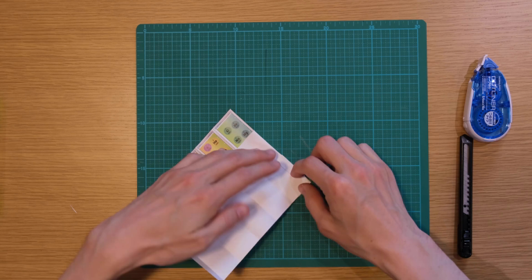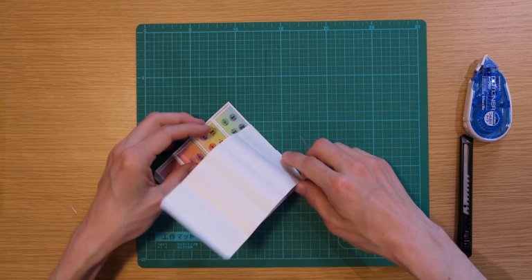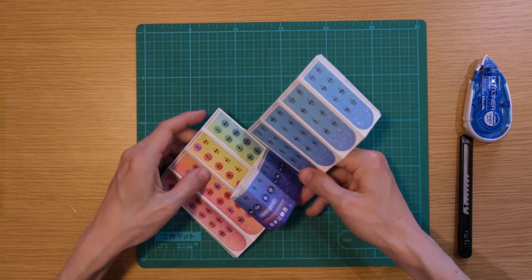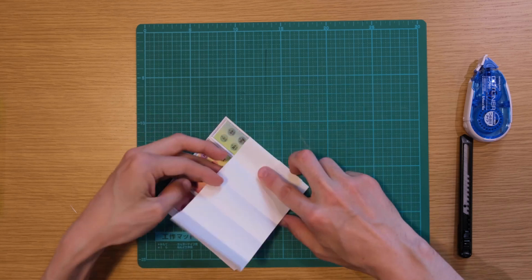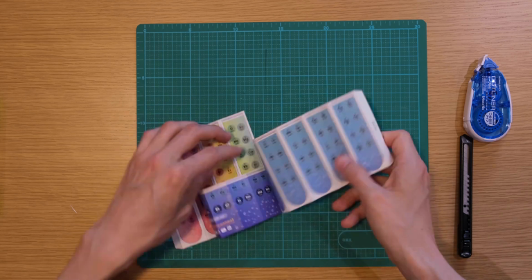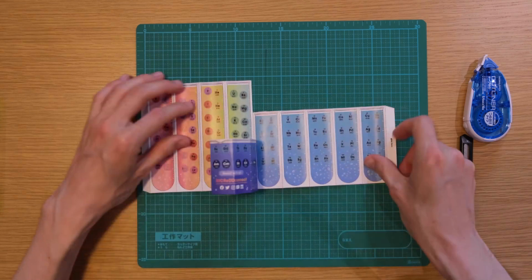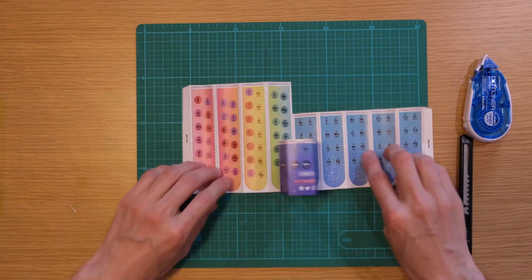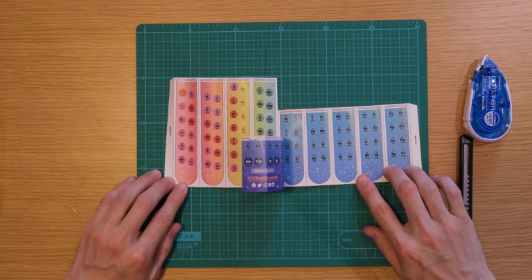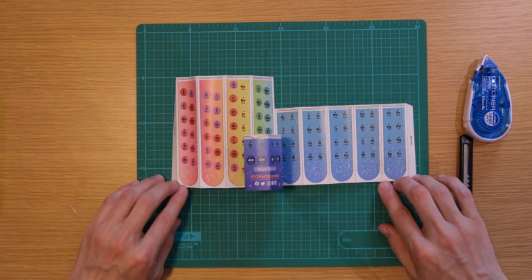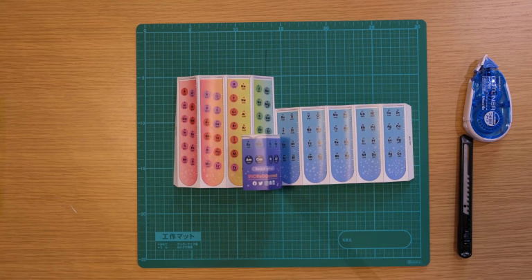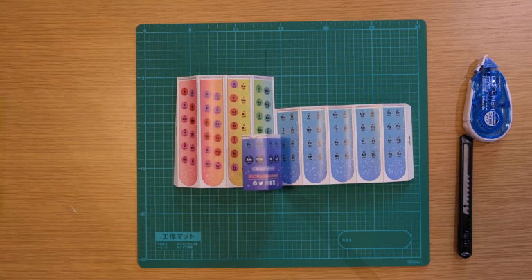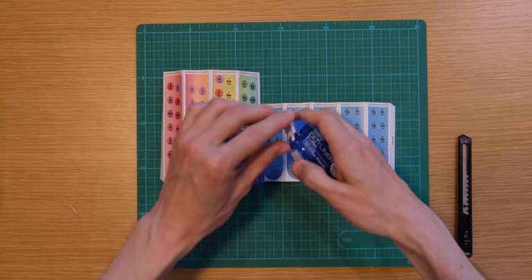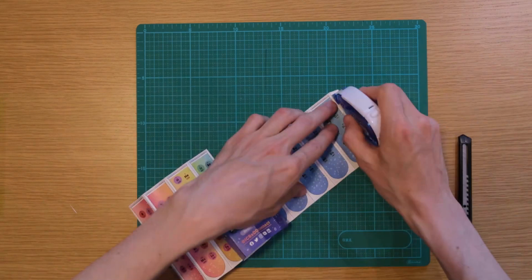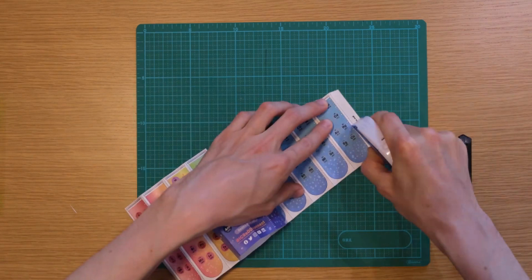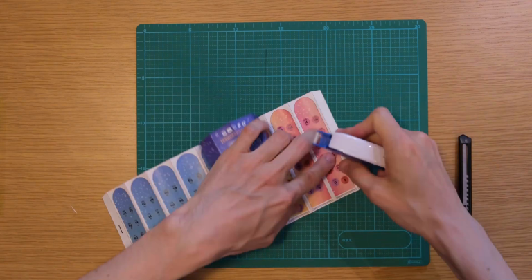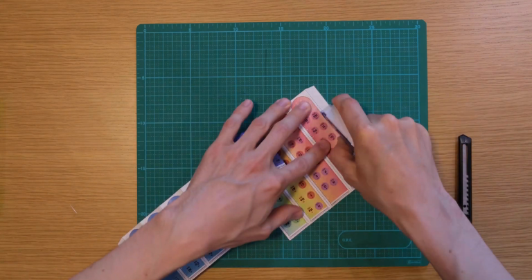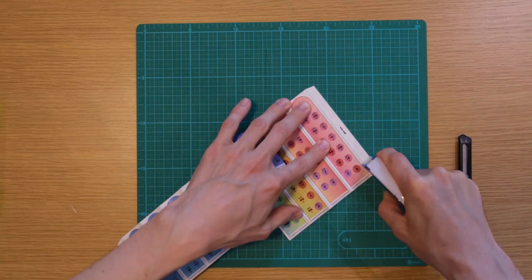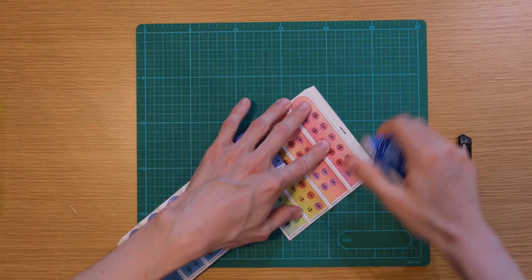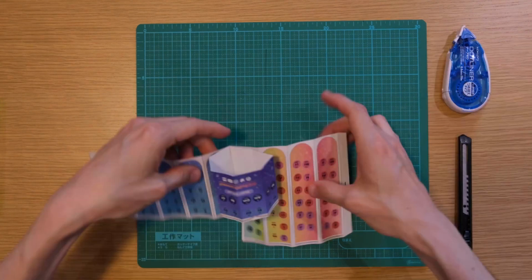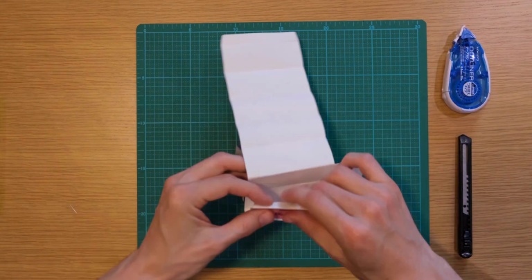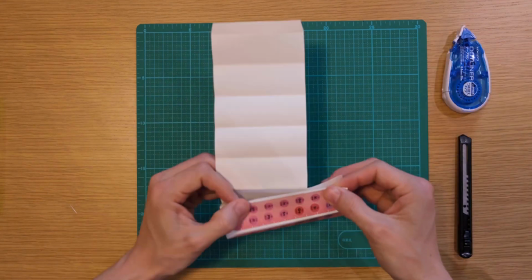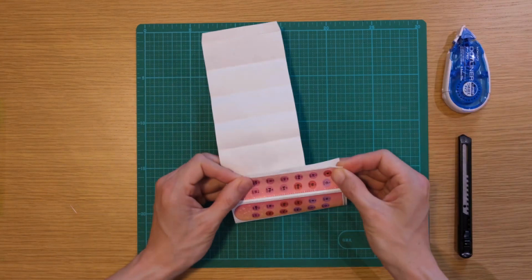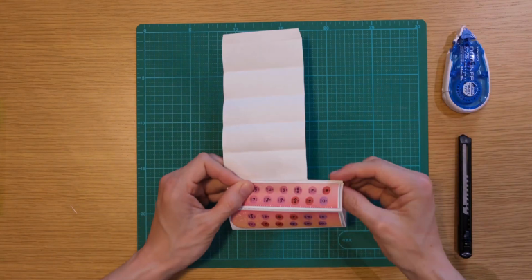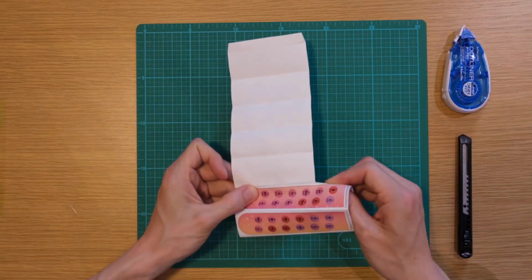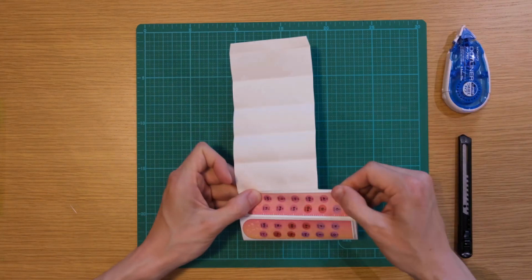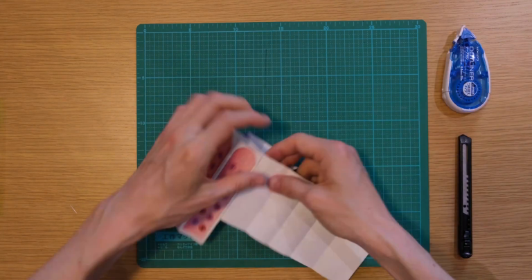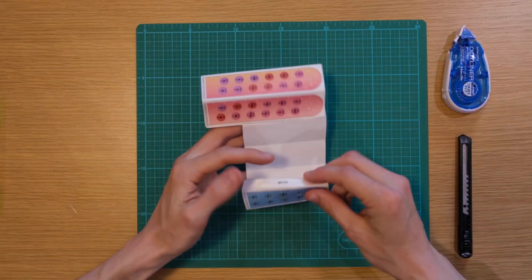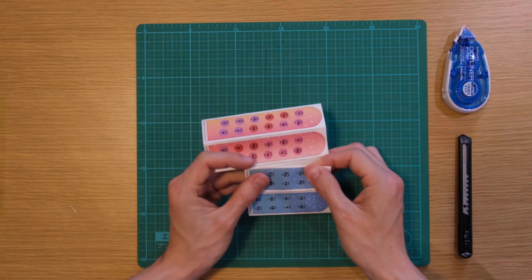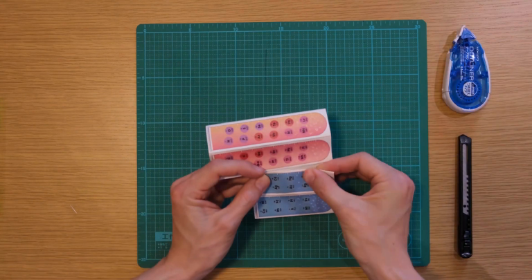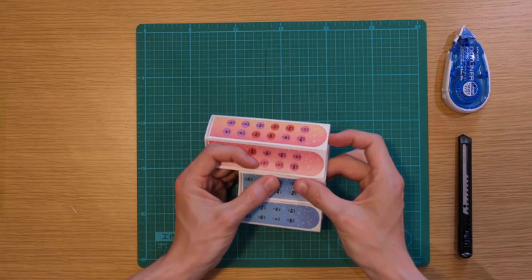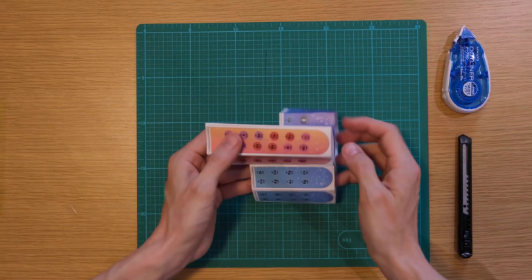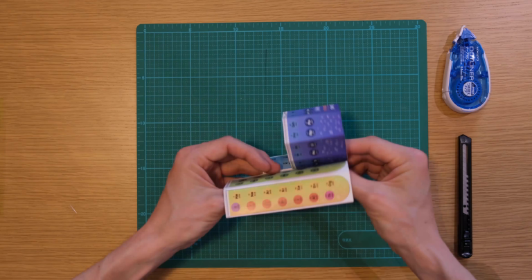And finally, close the two halves of the bigger part, creating two tubes.